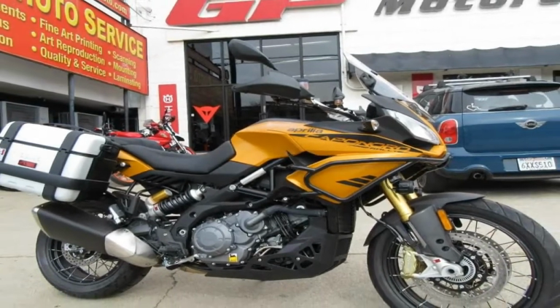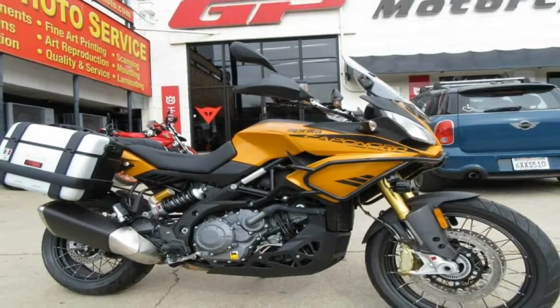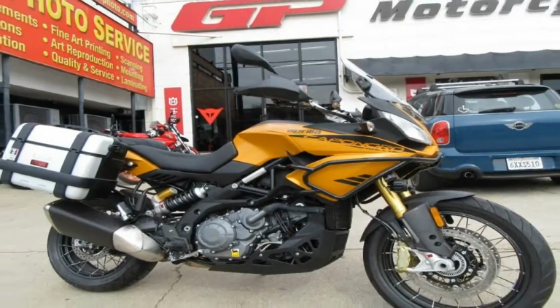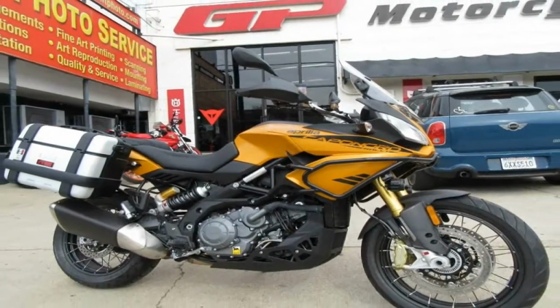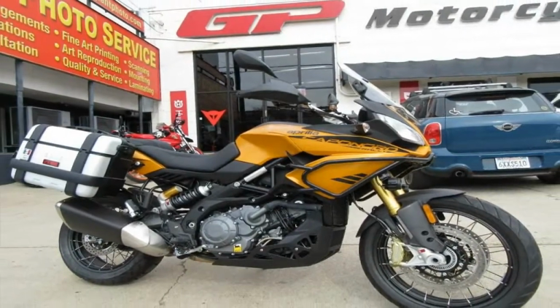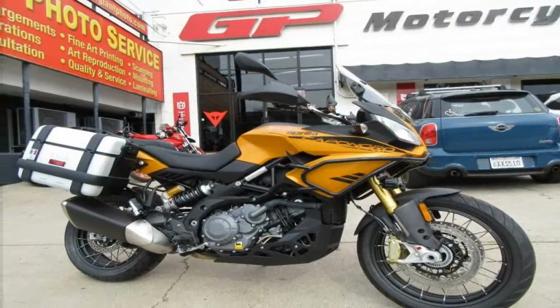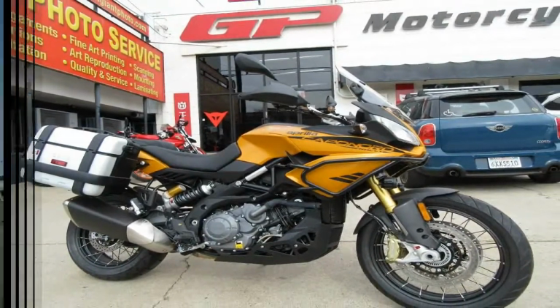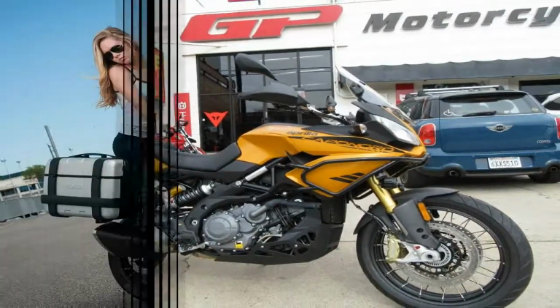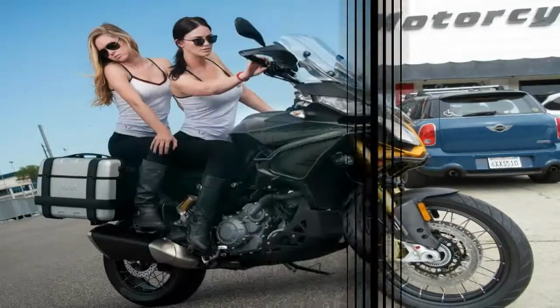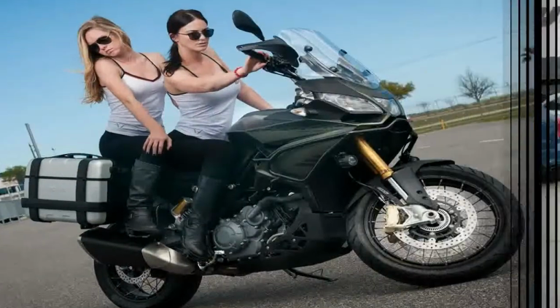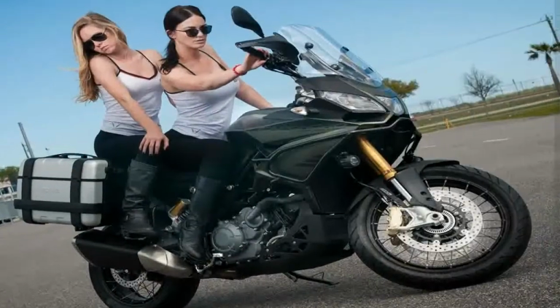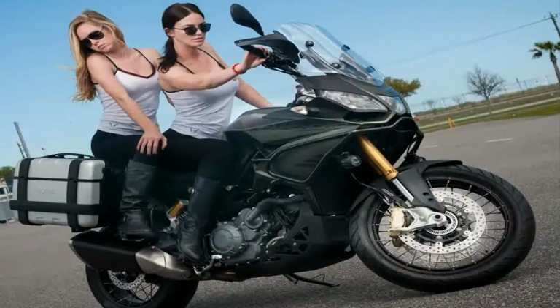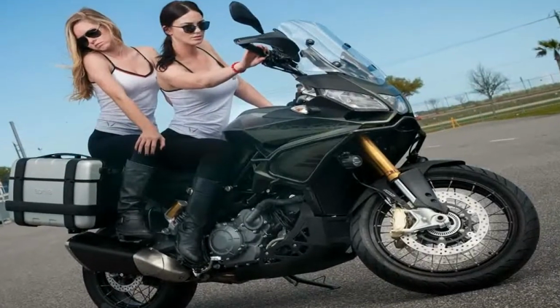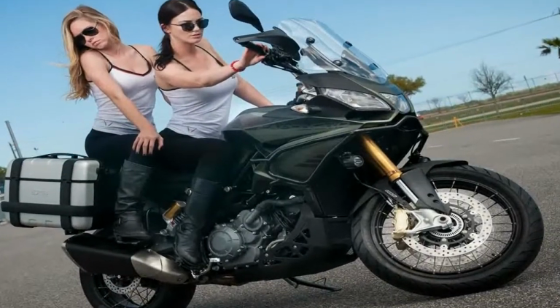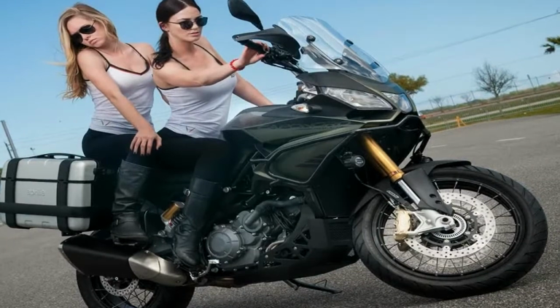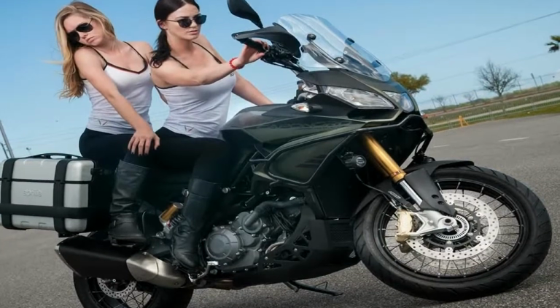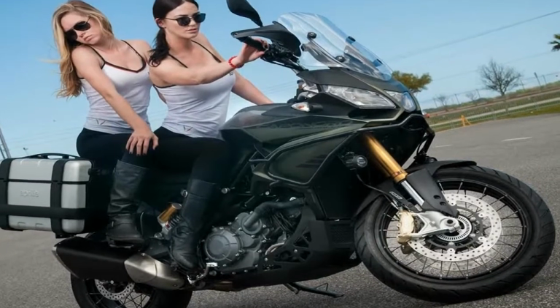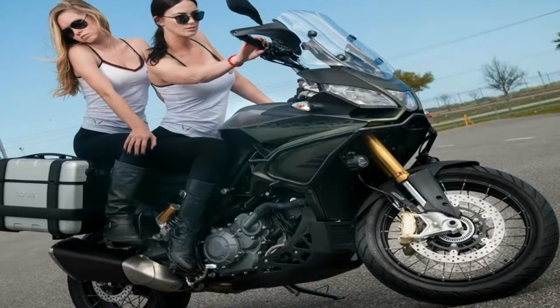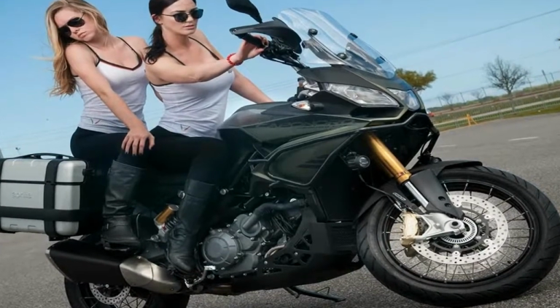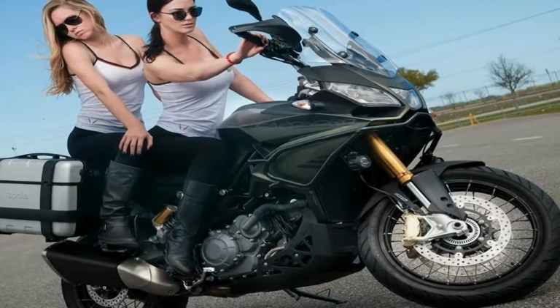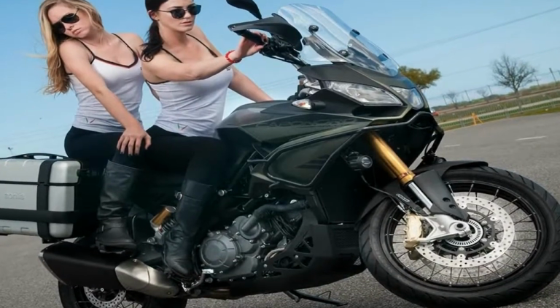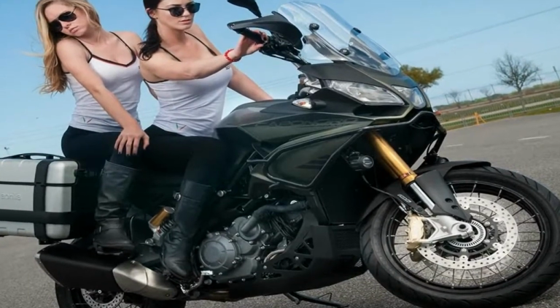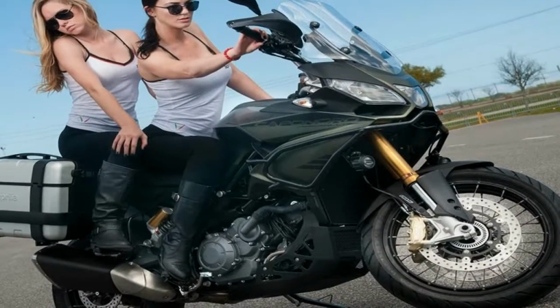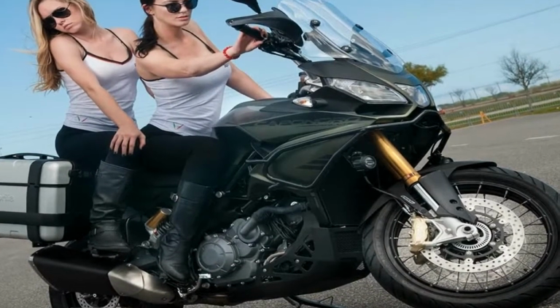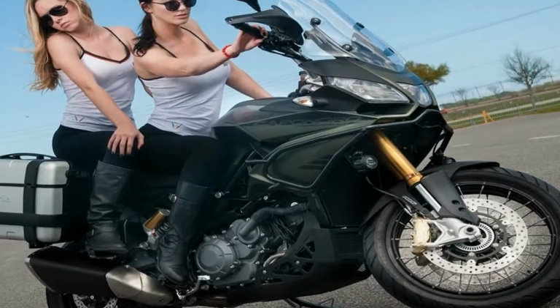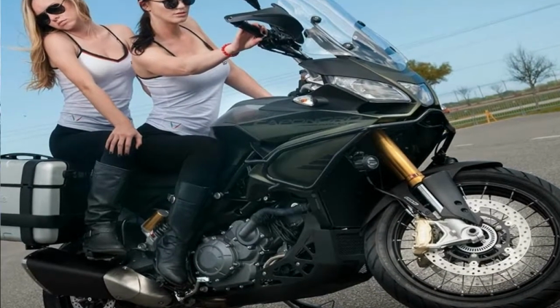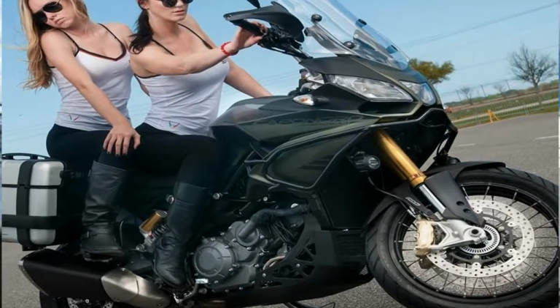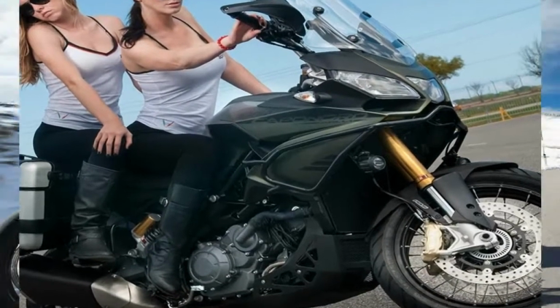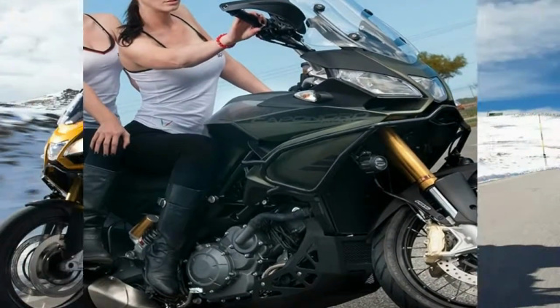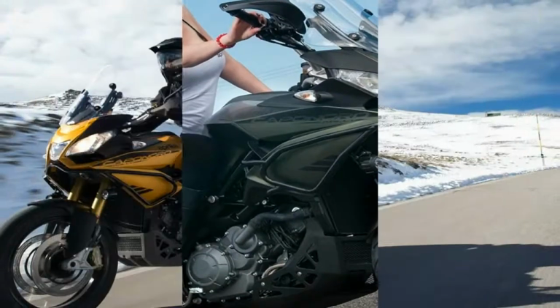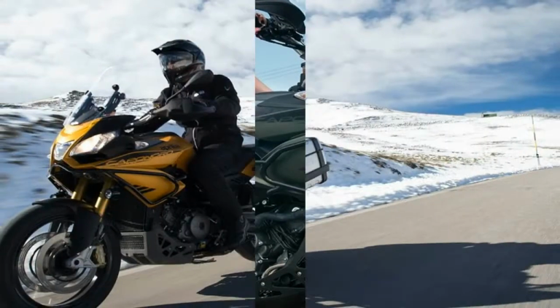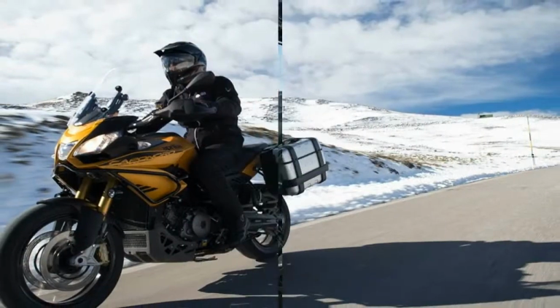I recently rode the Caponord 1200 Rally at the Bike's global press introduction on Sardinia.